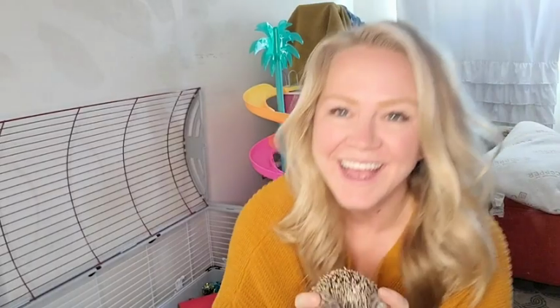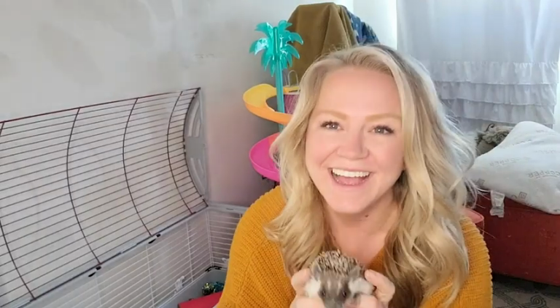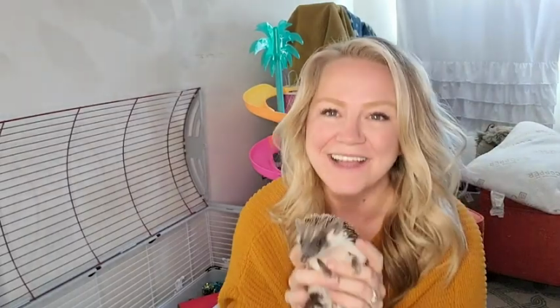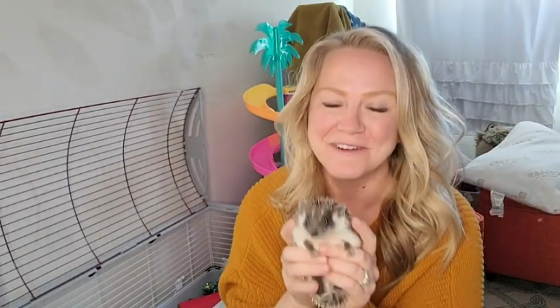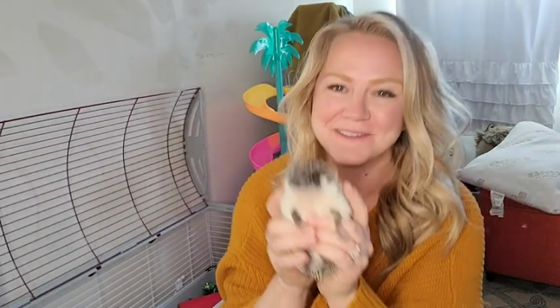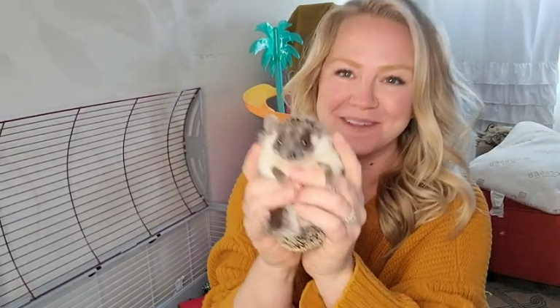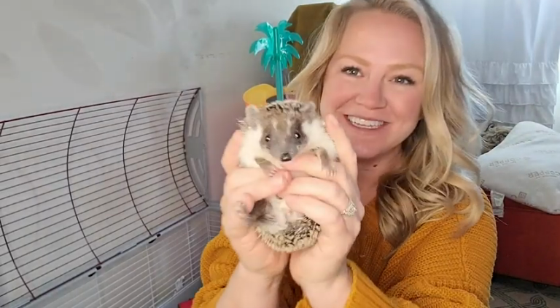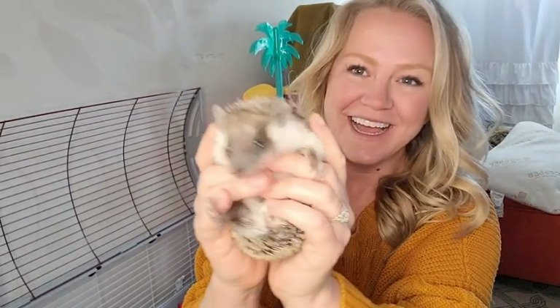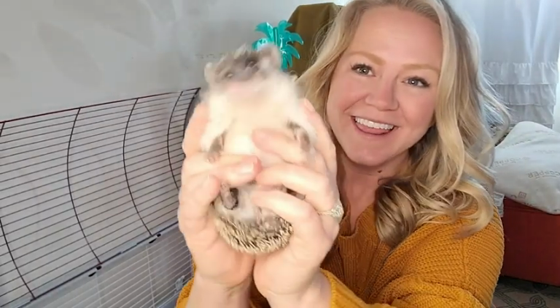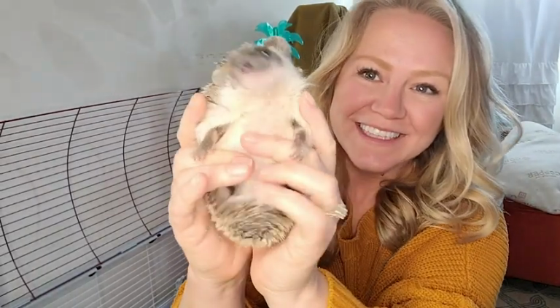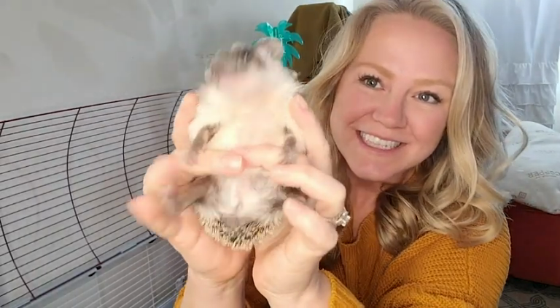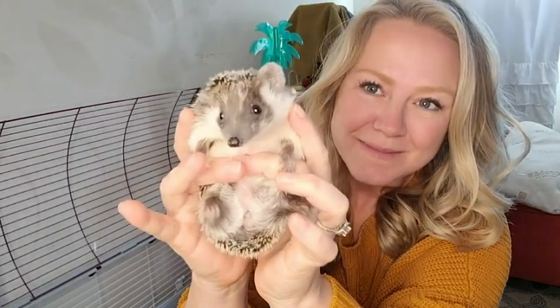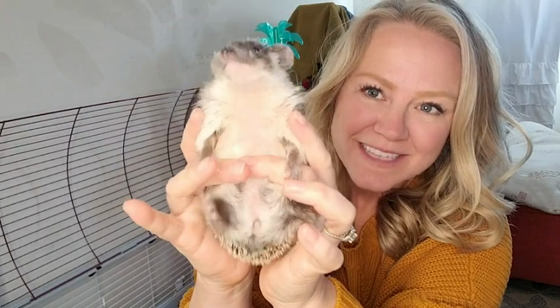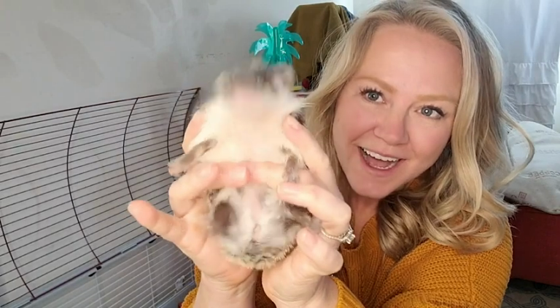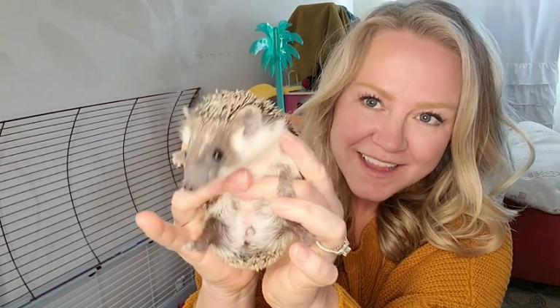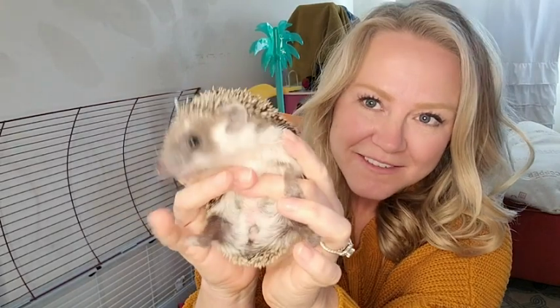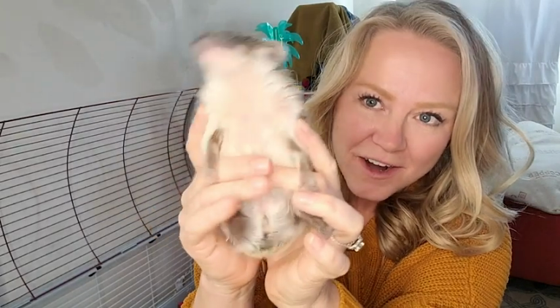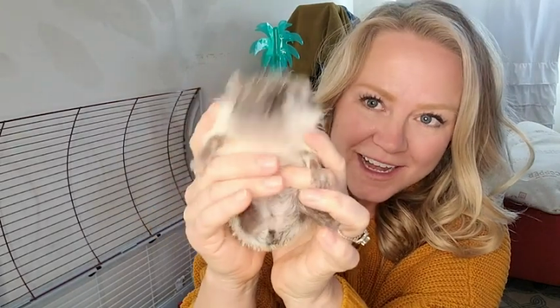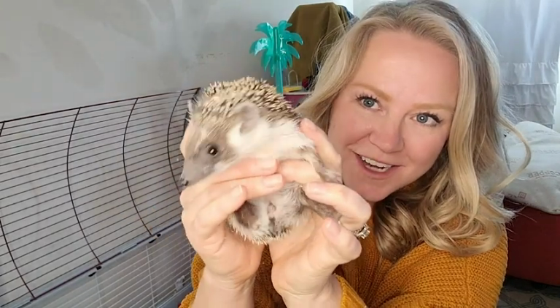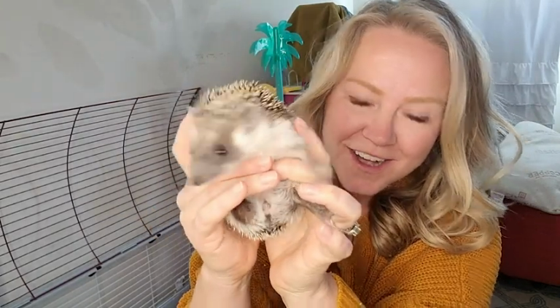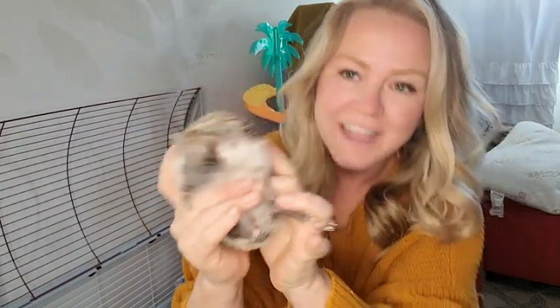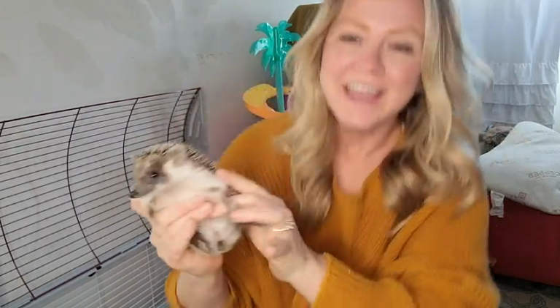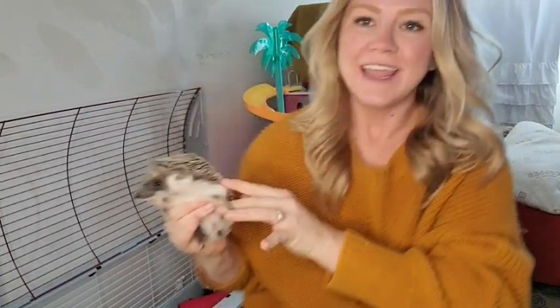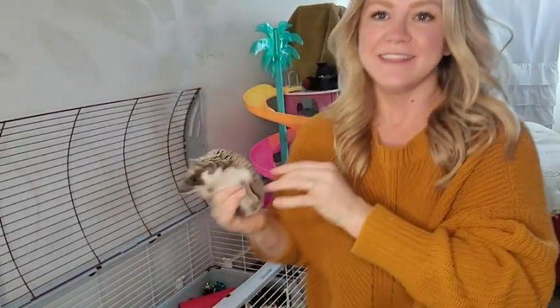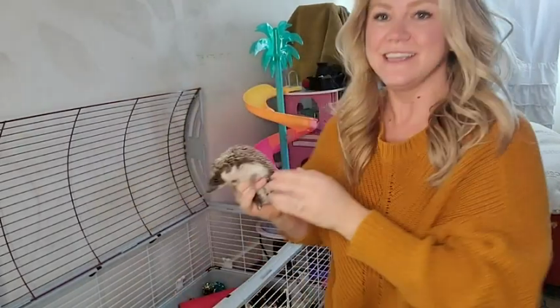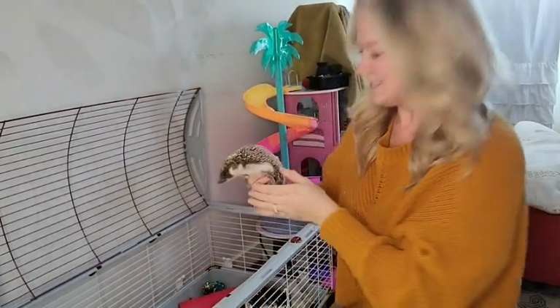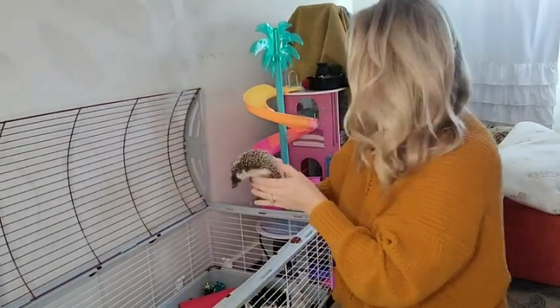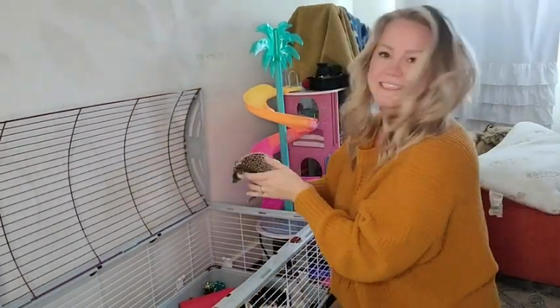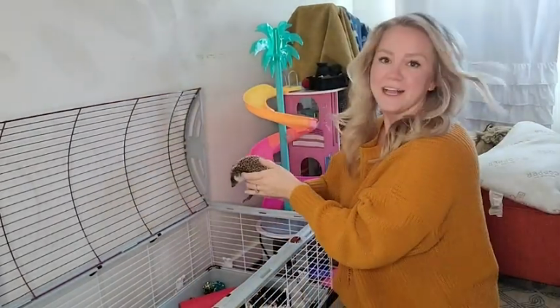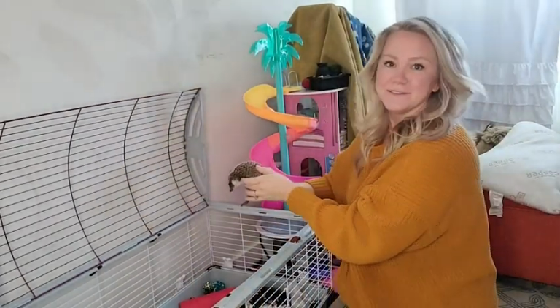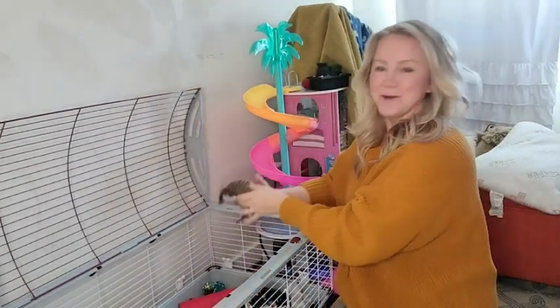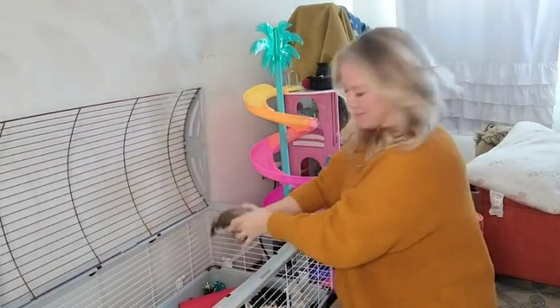Hi, I'm Freda with WTI. This is Miss Olive, our hedgehog, and this is Olive's home.